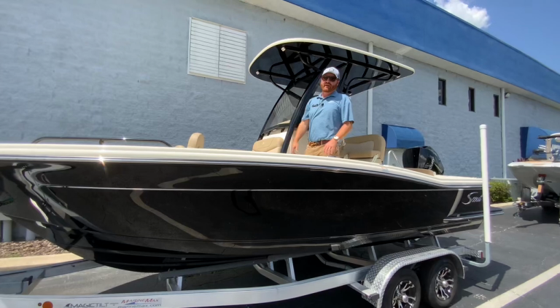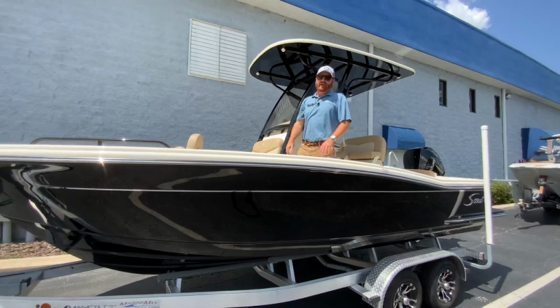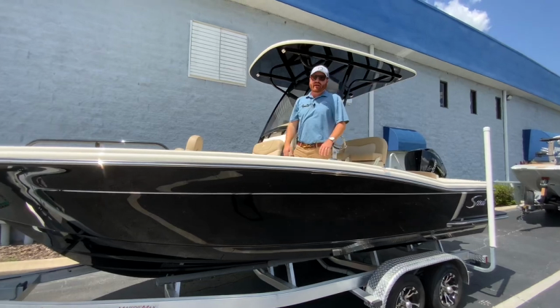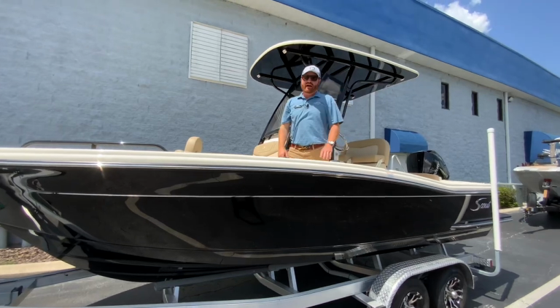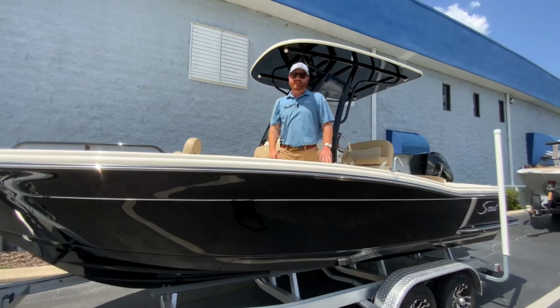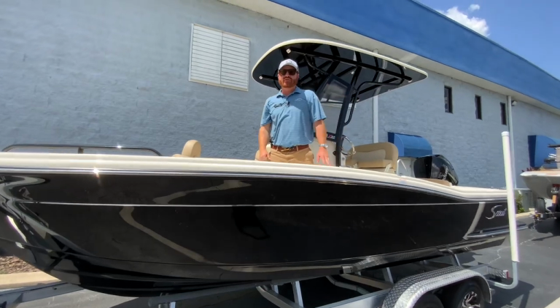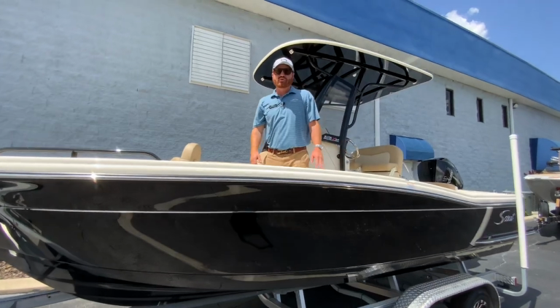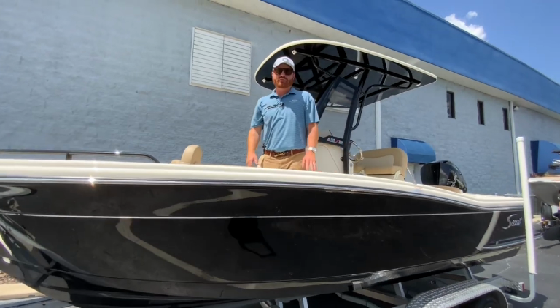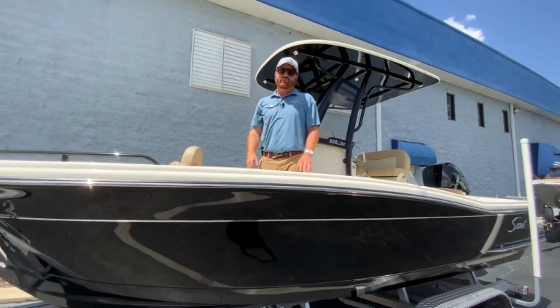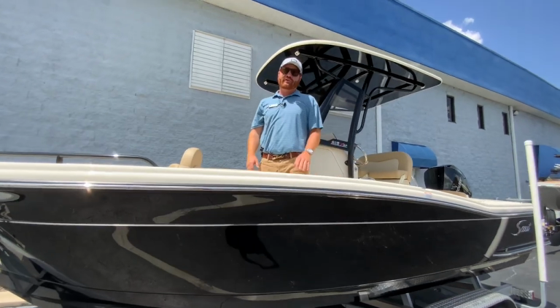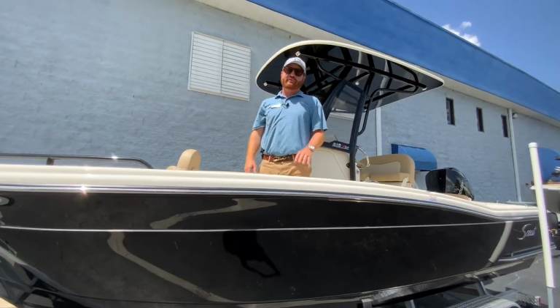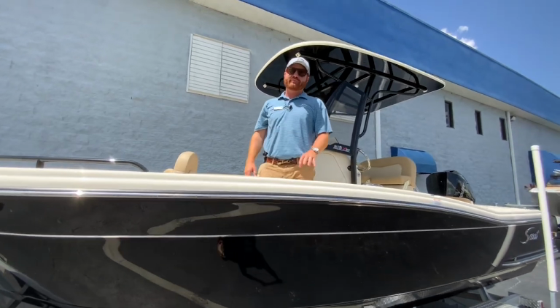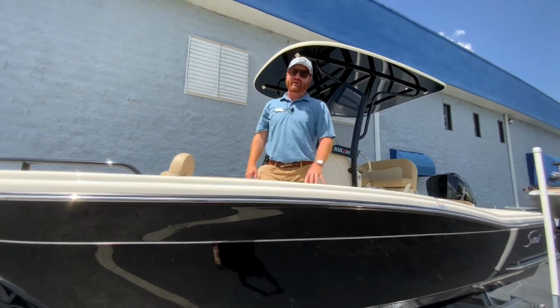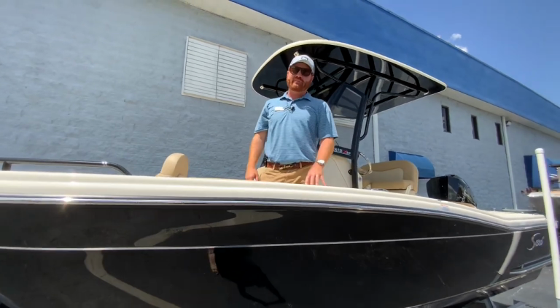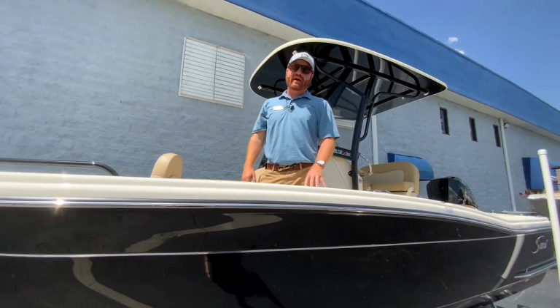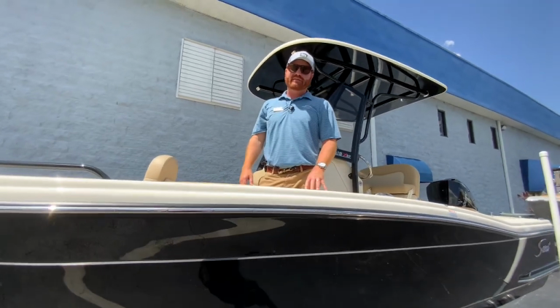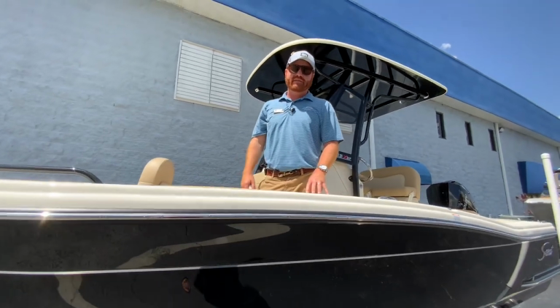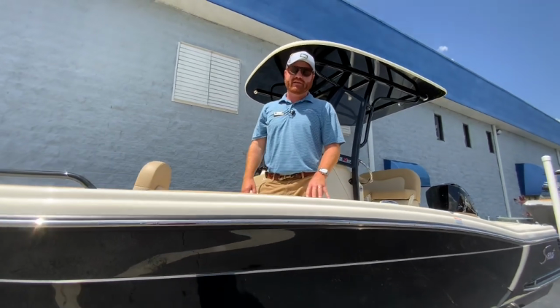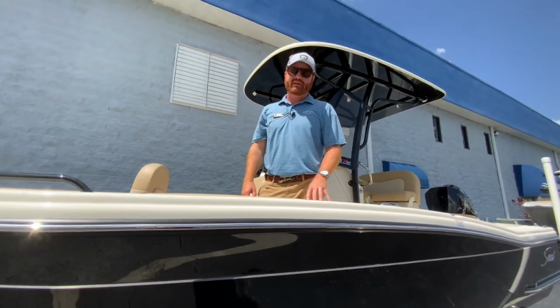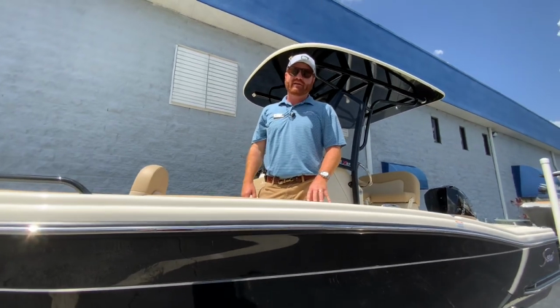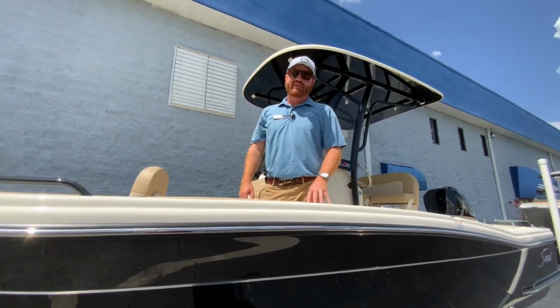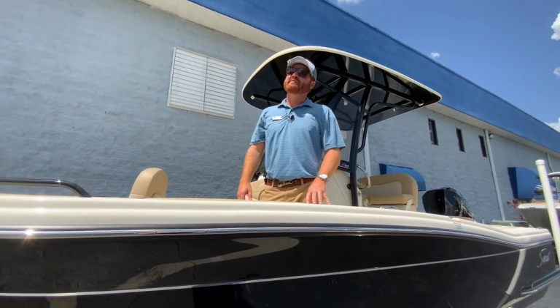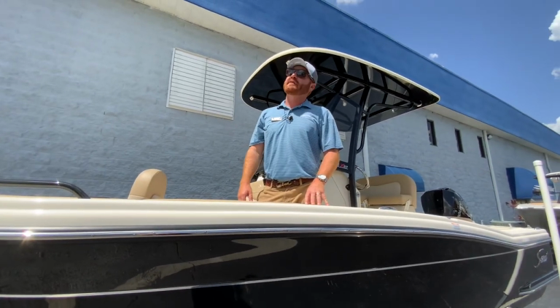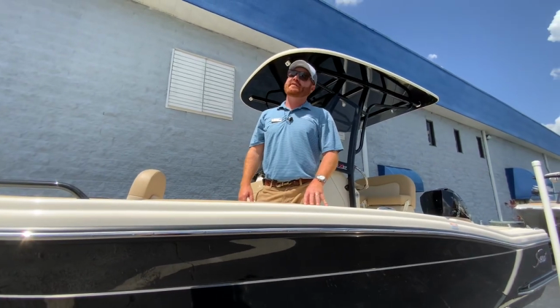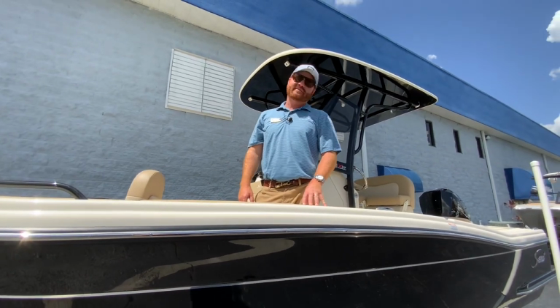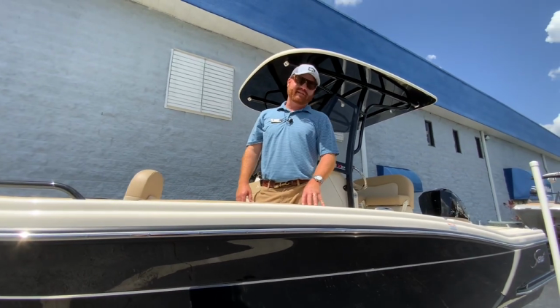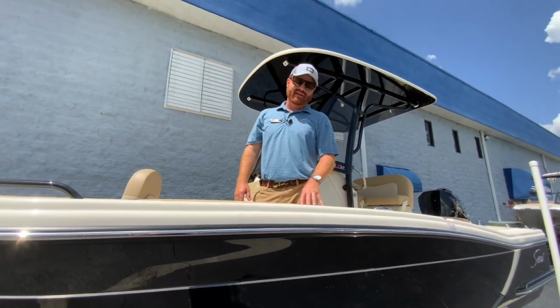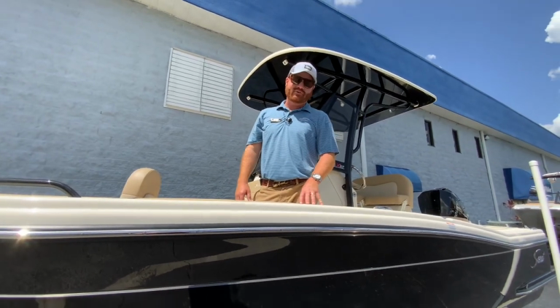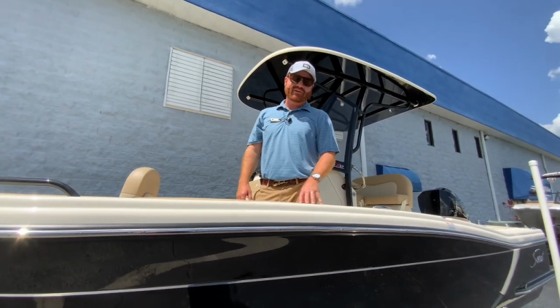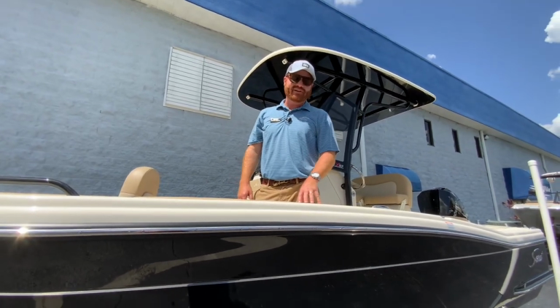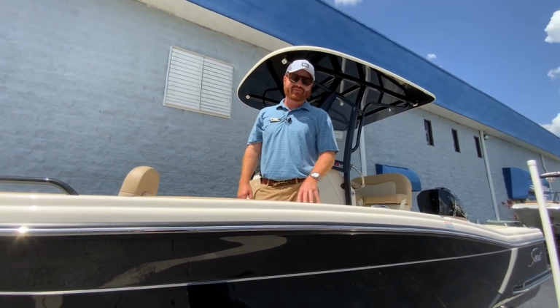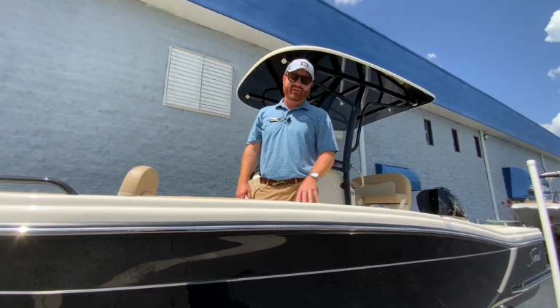Hi, this is George Morgan with MarineMax in very sunny Orlando, Florida.